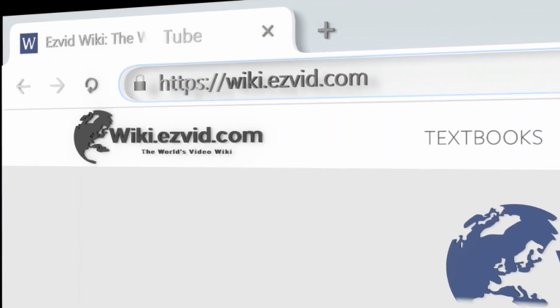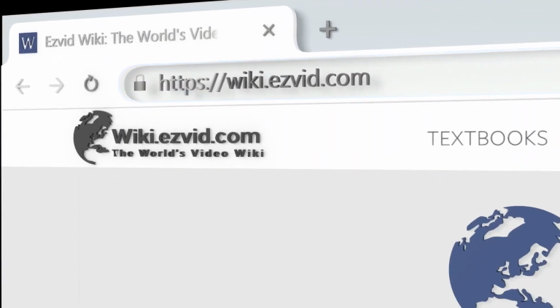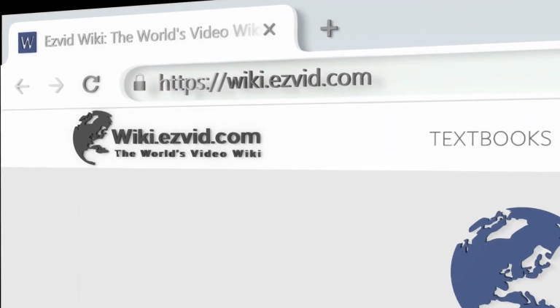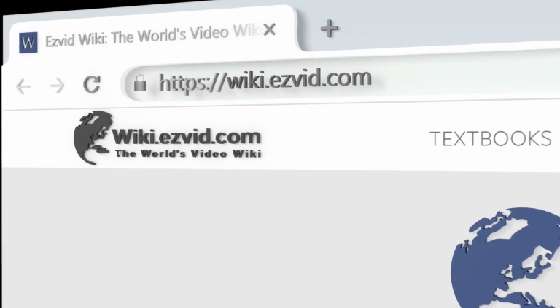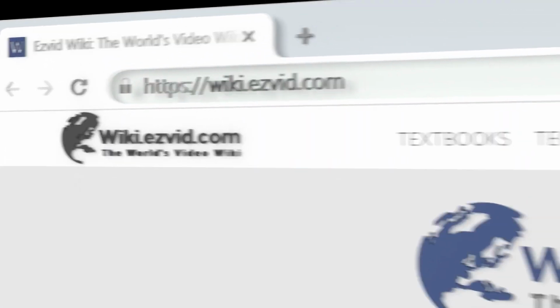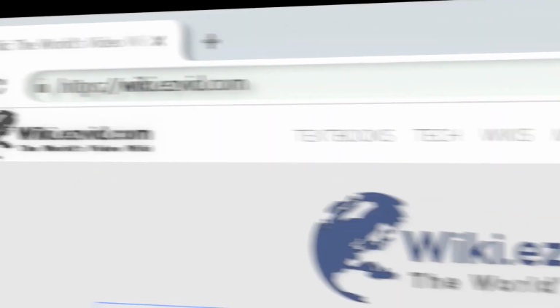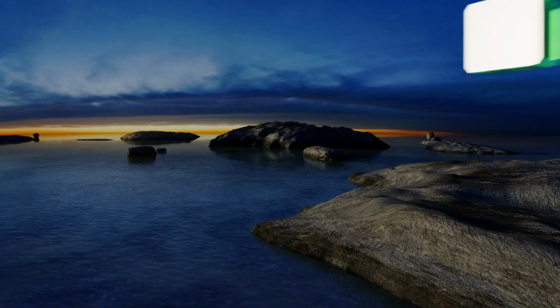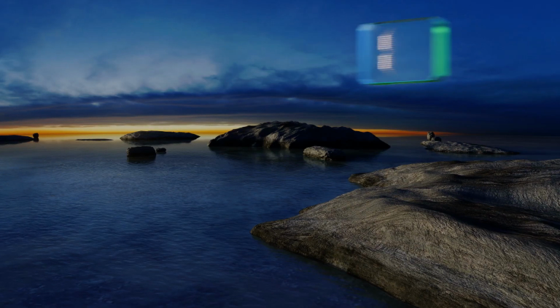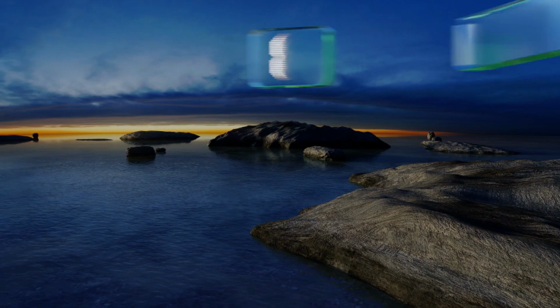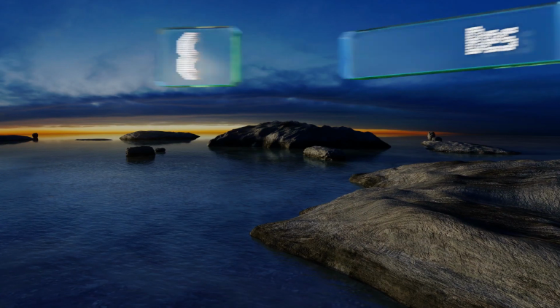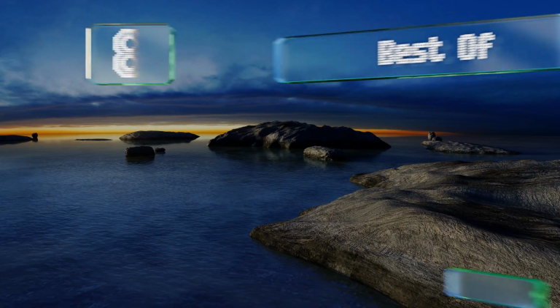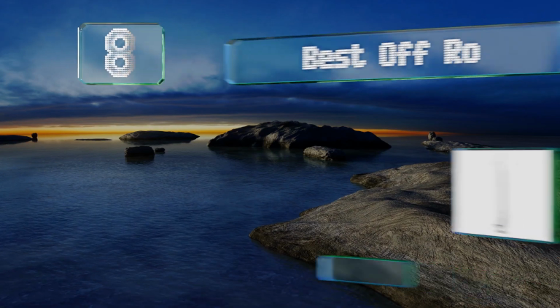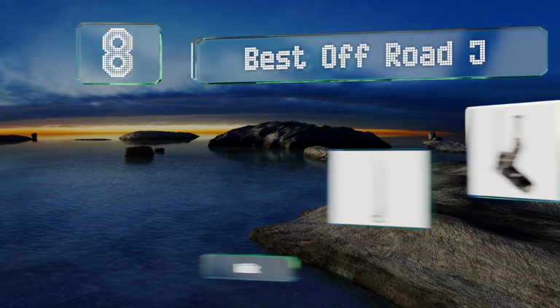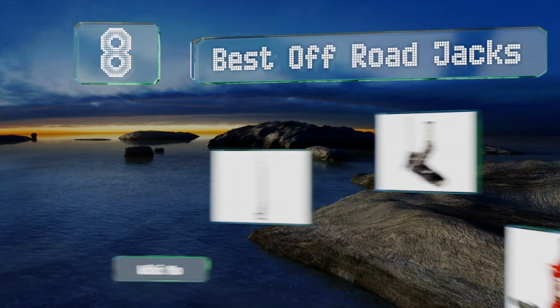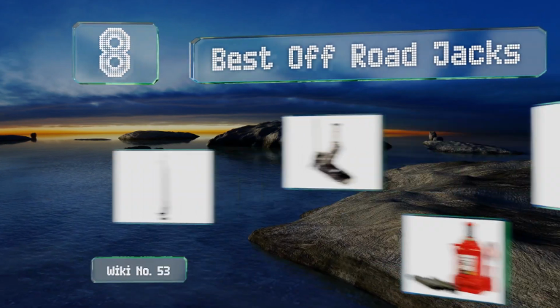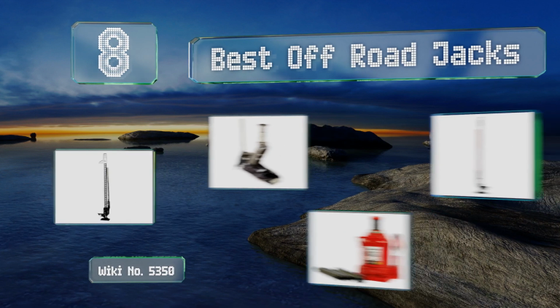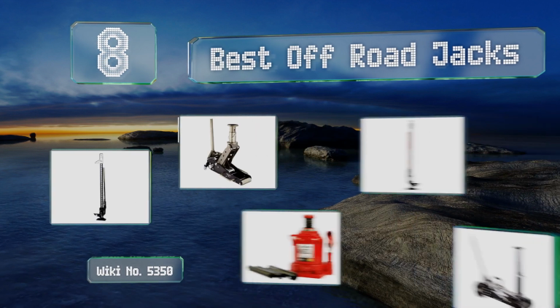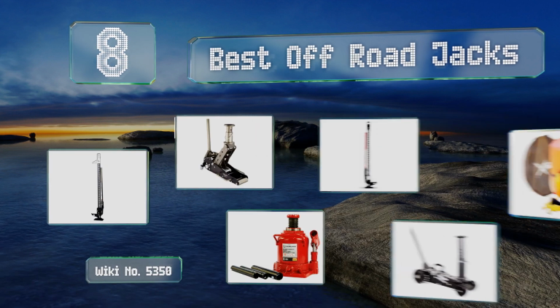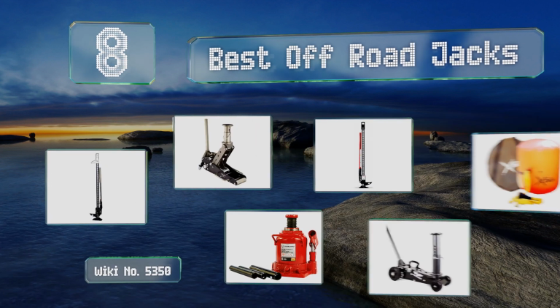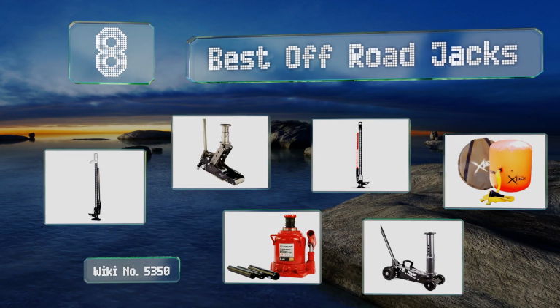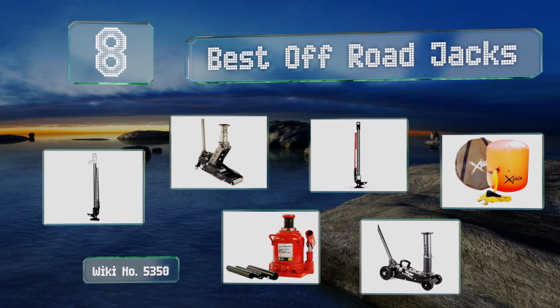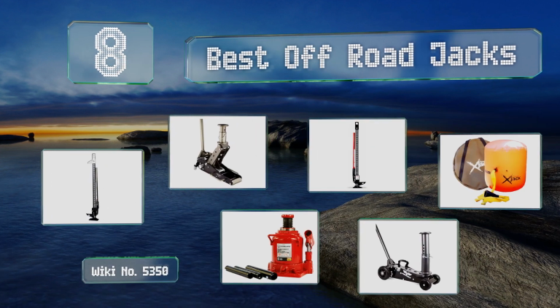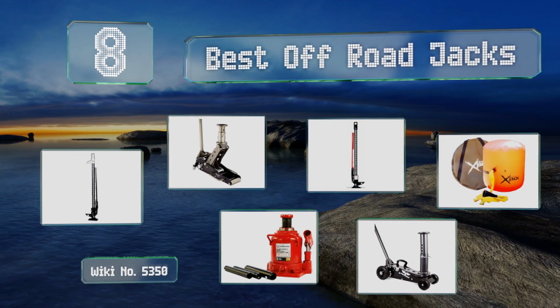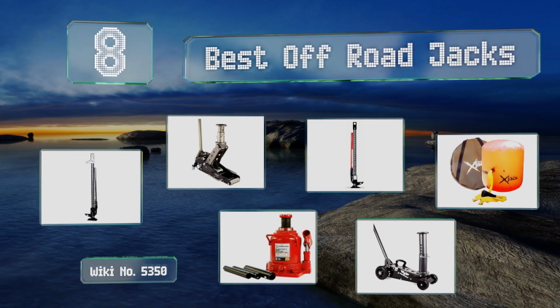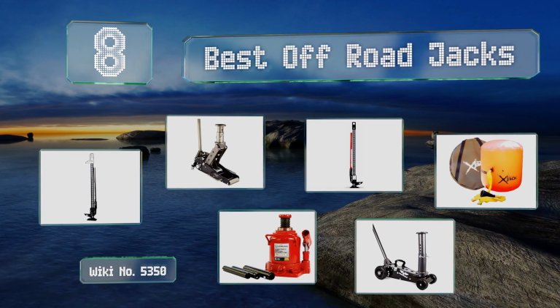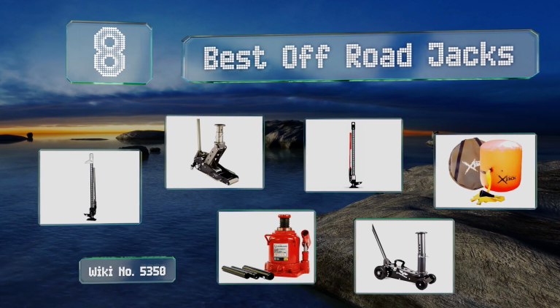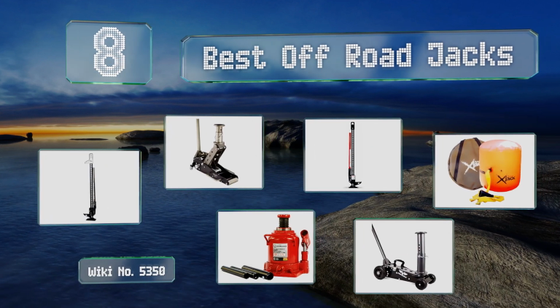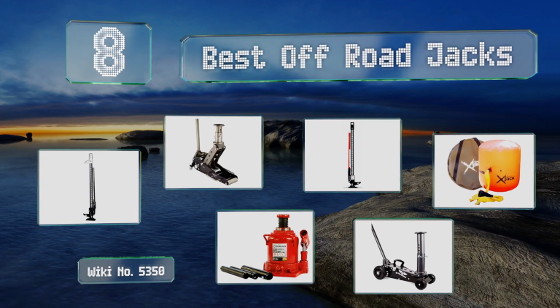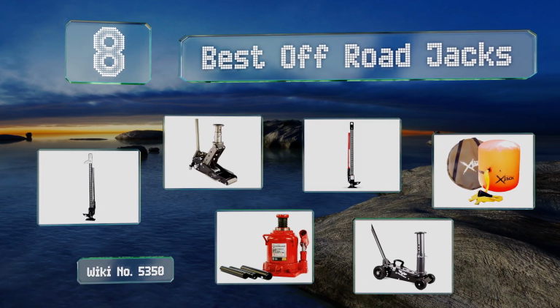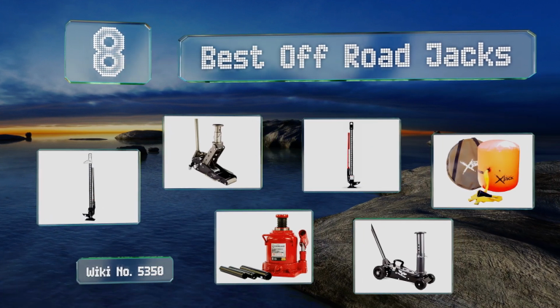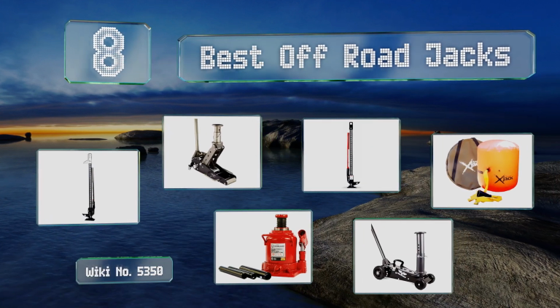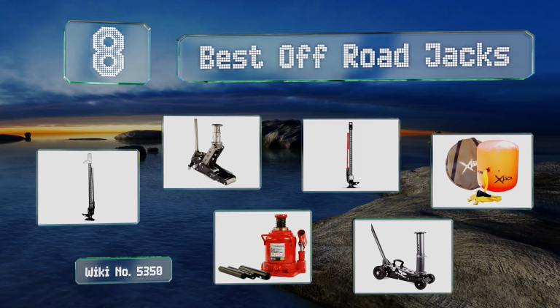EasyVid presents the eight best off-road jacks. Let's get started with the list.